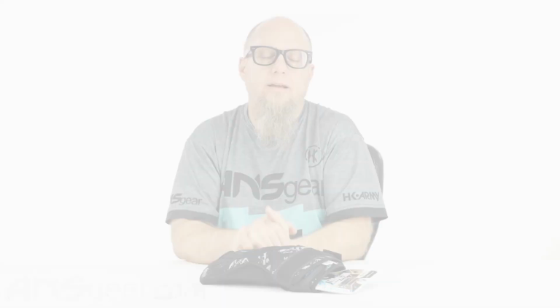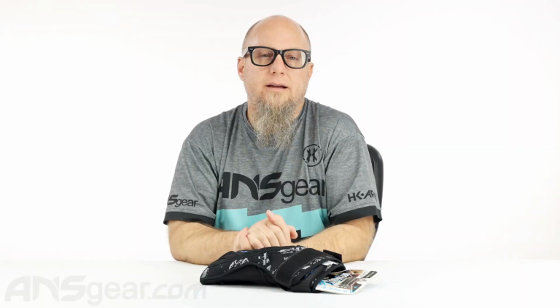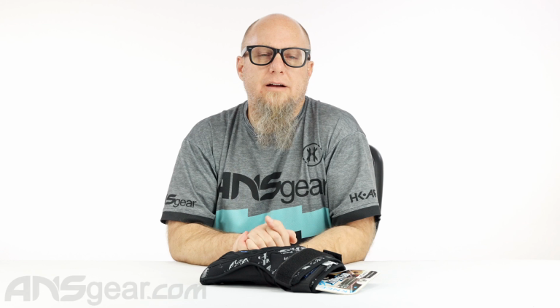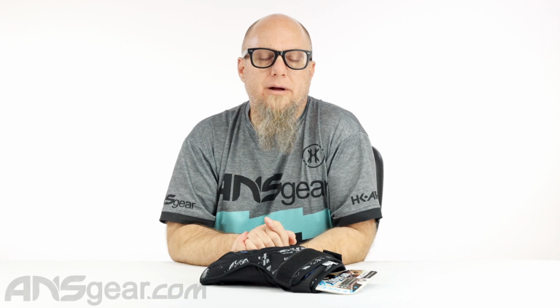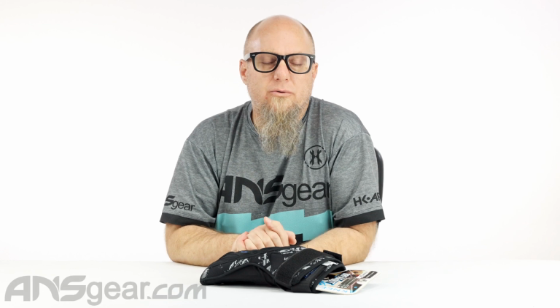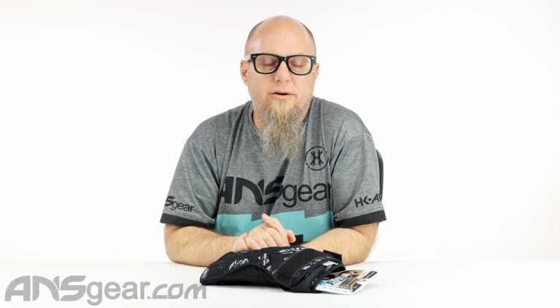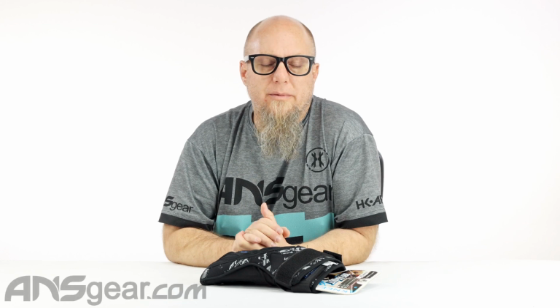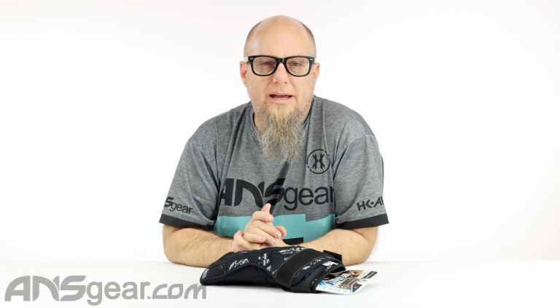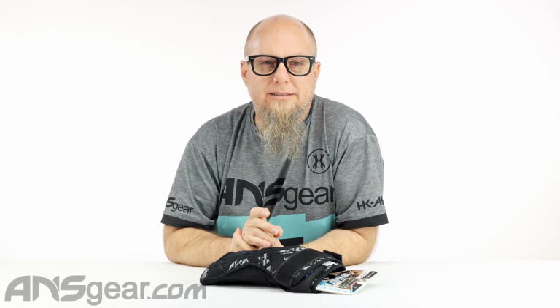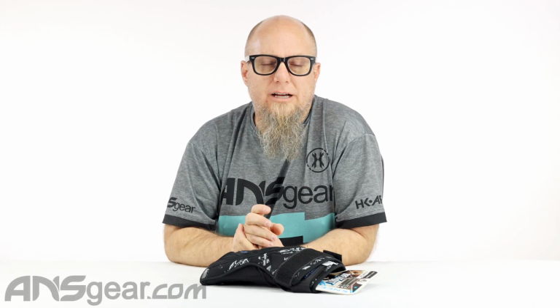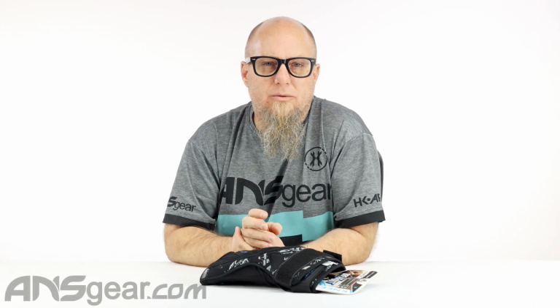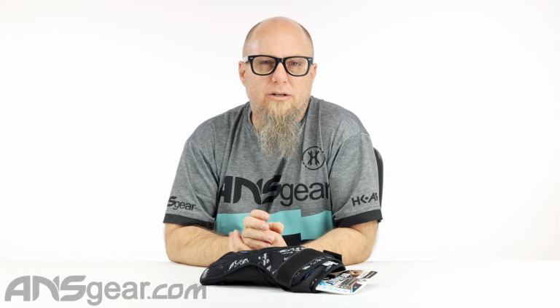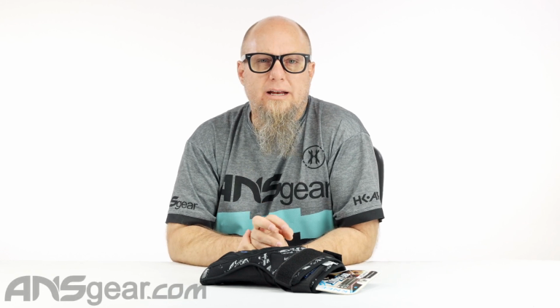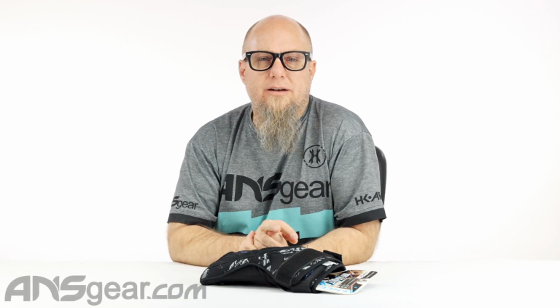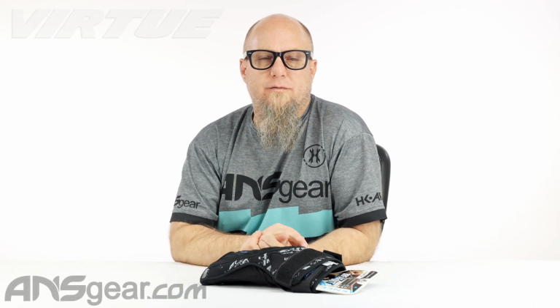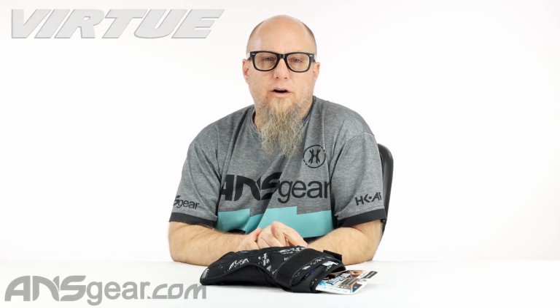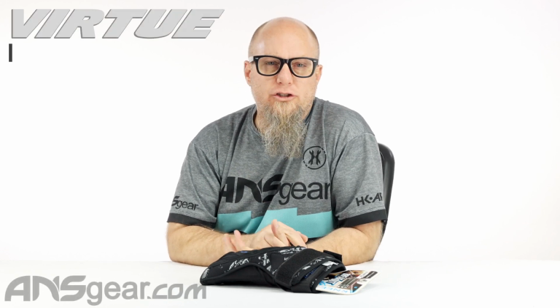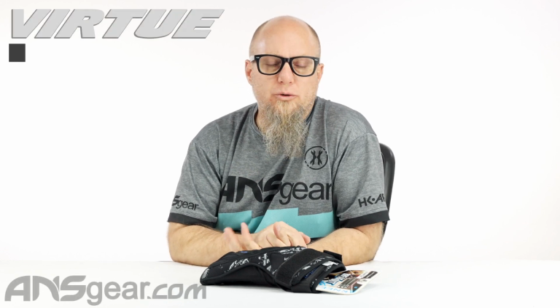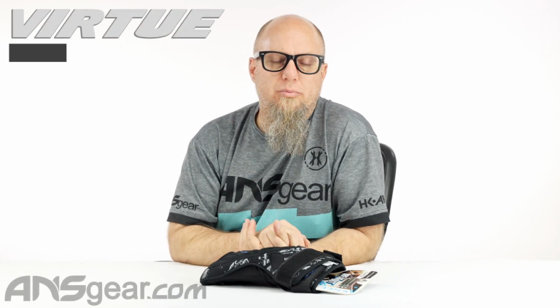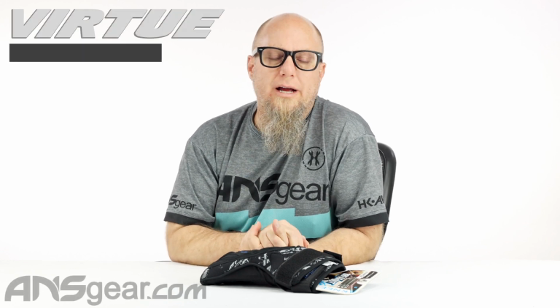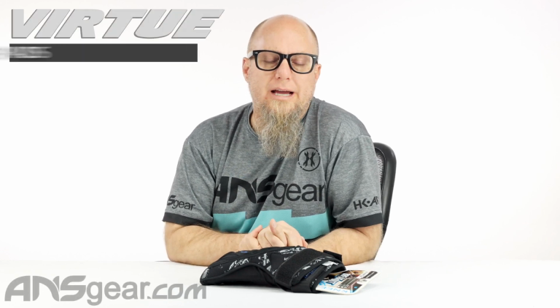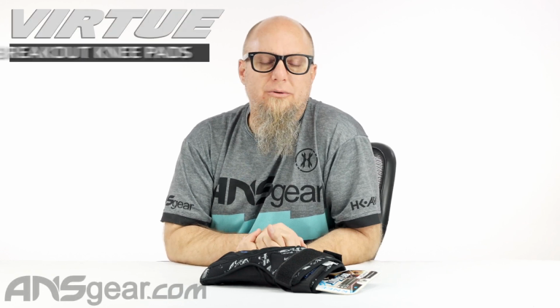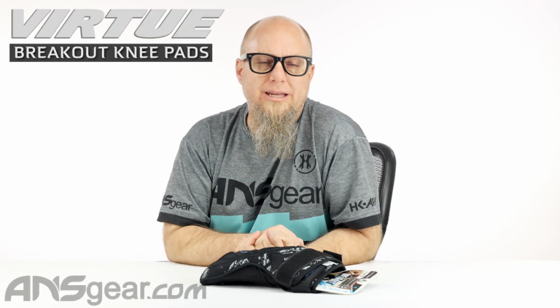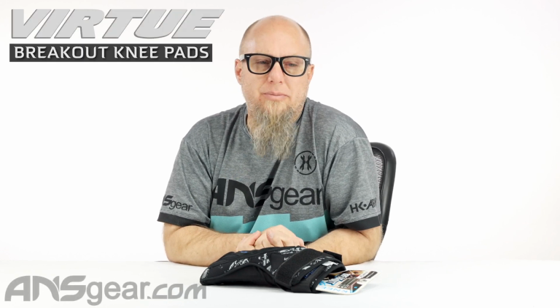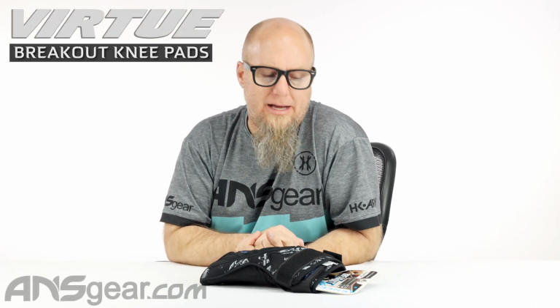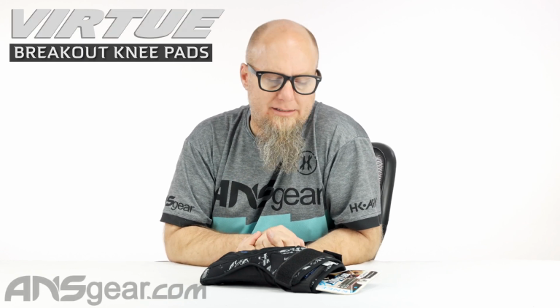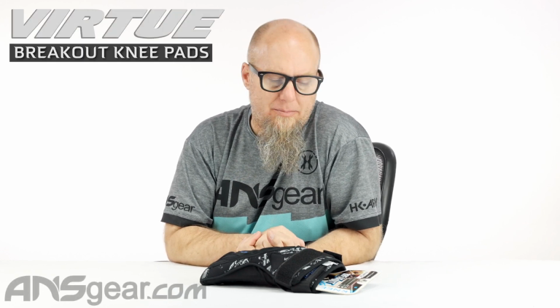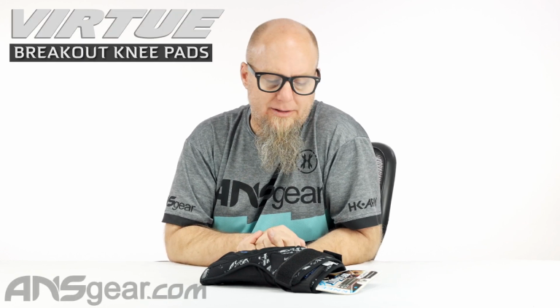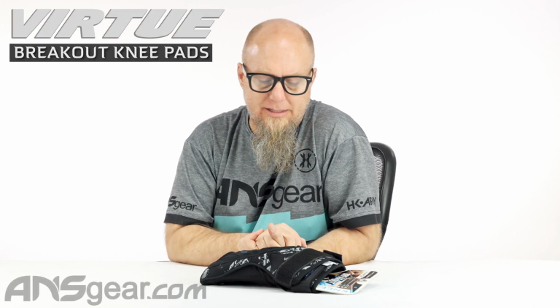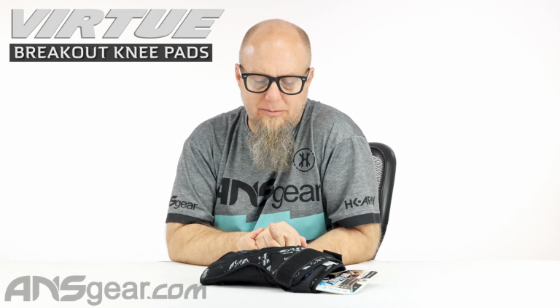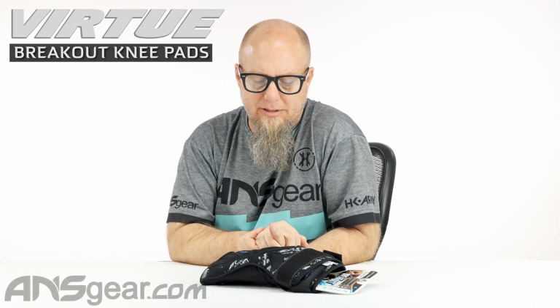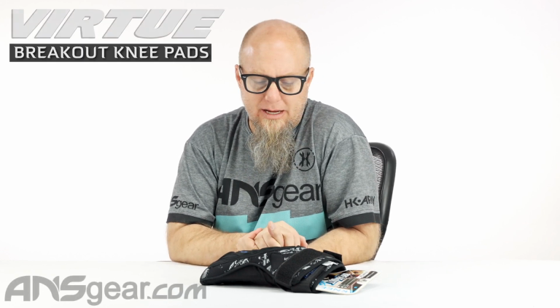Hey everybody, Rory from A&S Gear. We're looking at Virtue Breakout Knee Pads up on the table today.